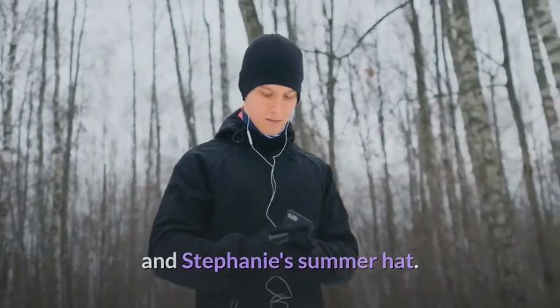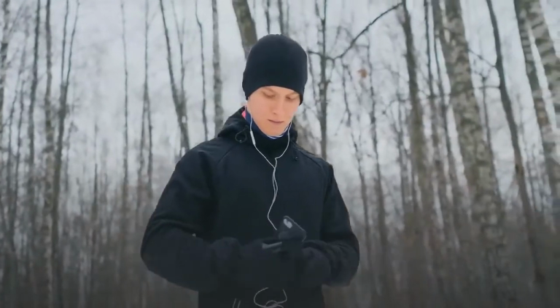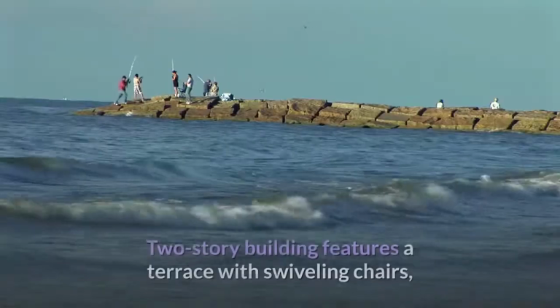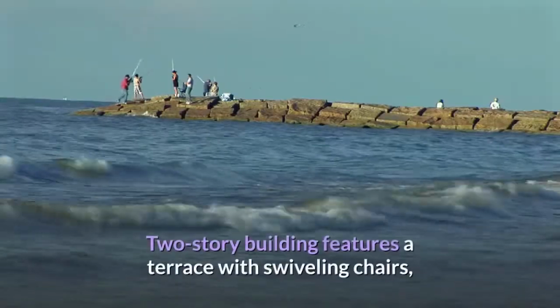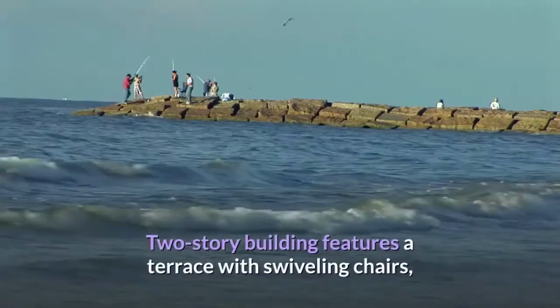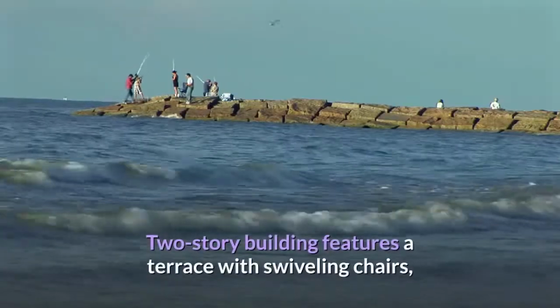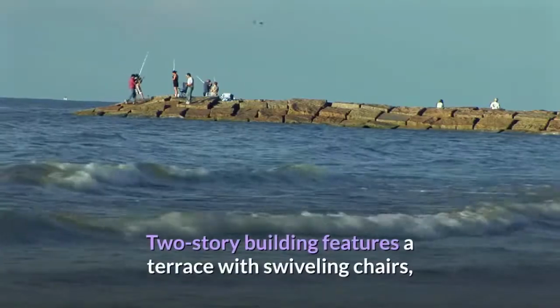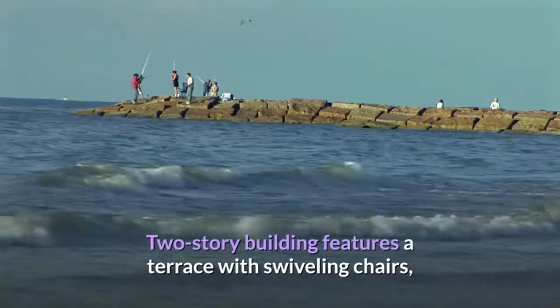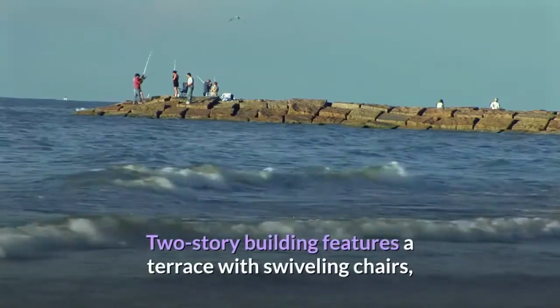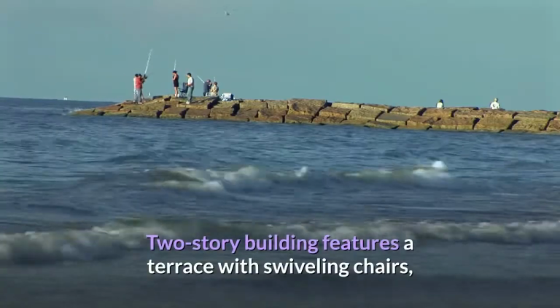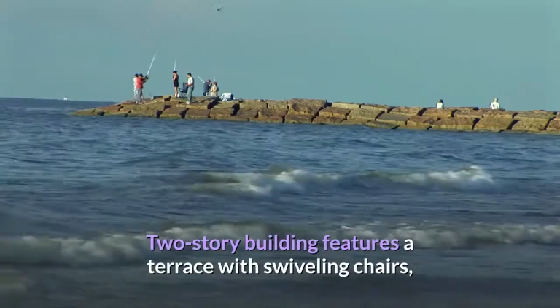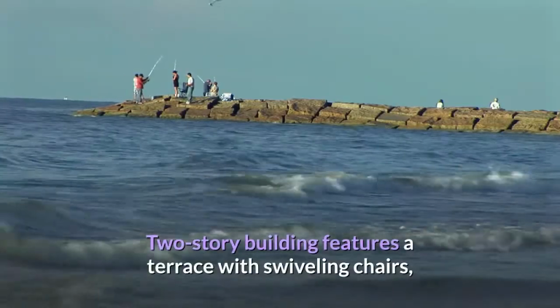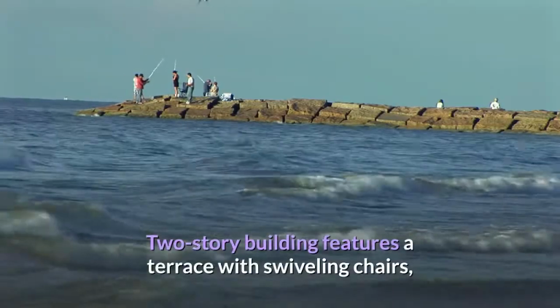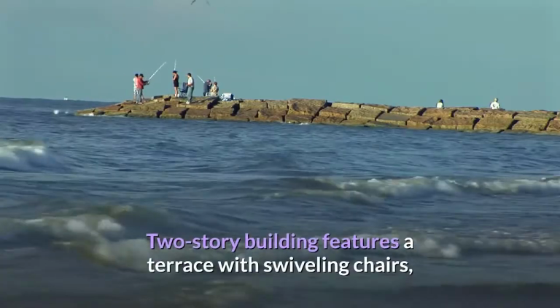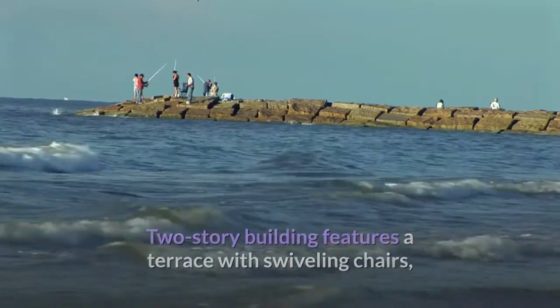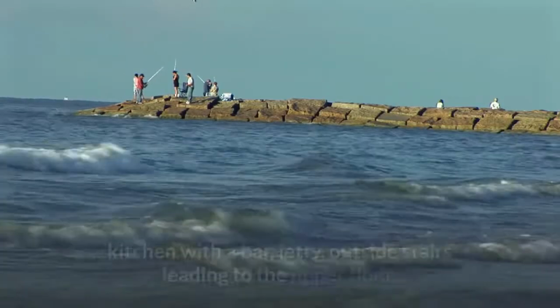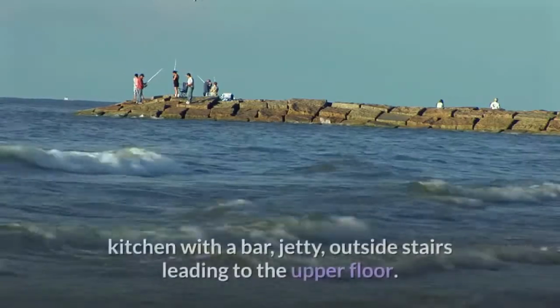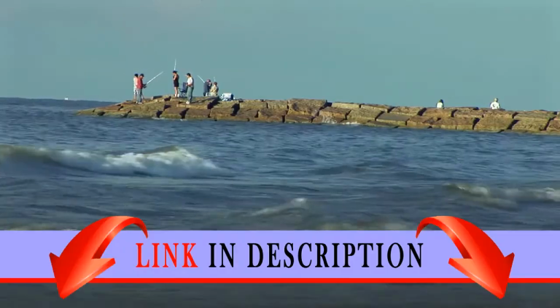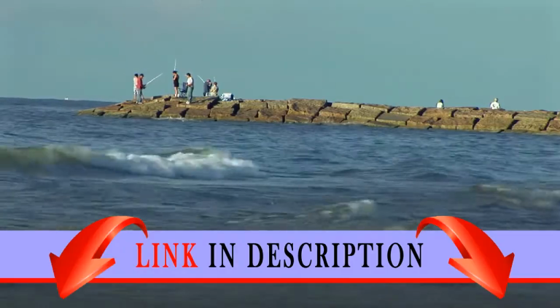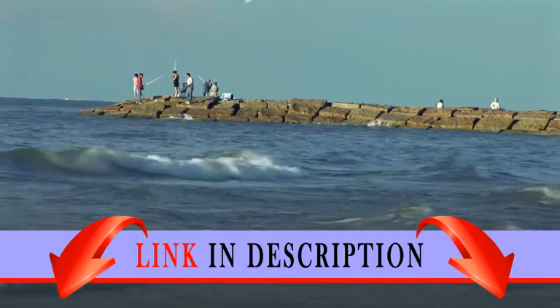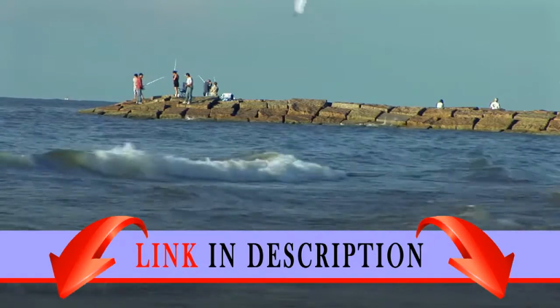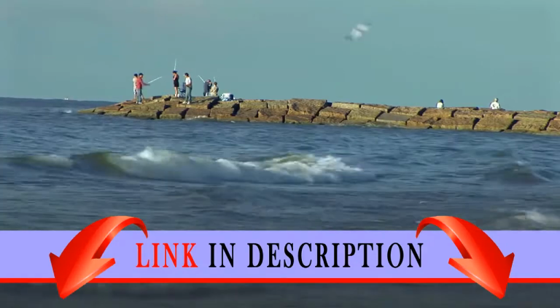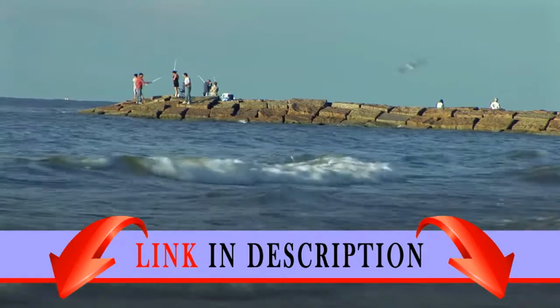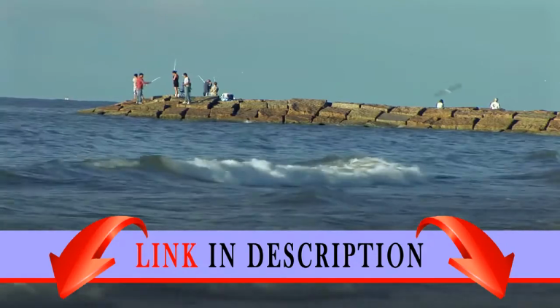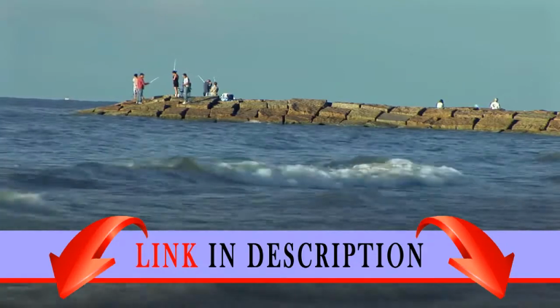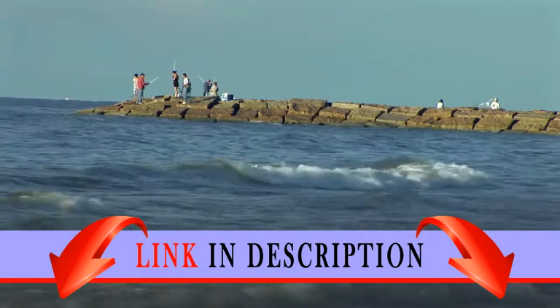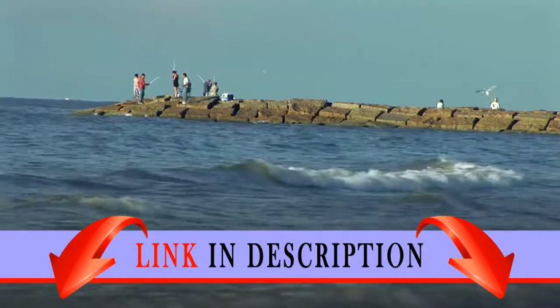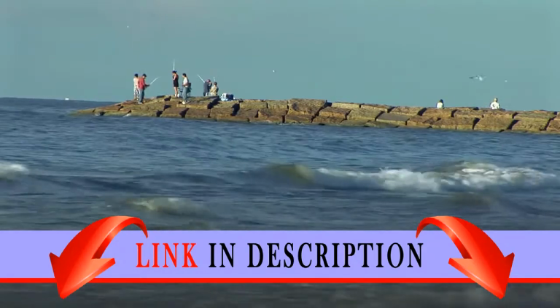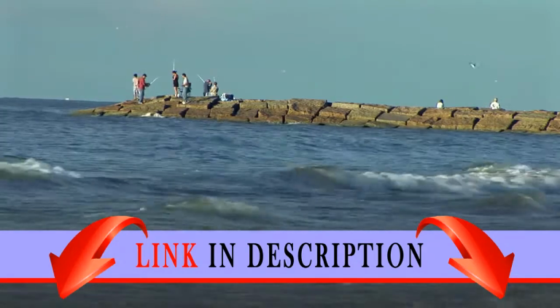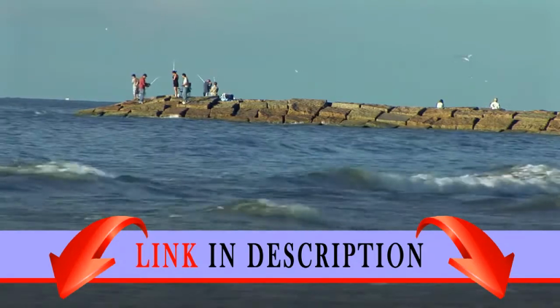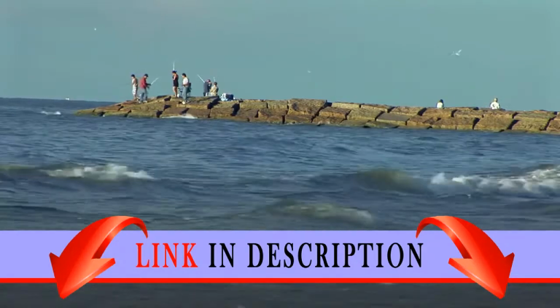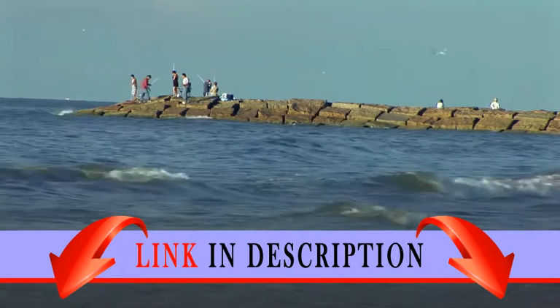The two-story building features a terrace with swiveling chairs, a kitchen with a bar, a jetty, and outside stairs leading to the upper floor.